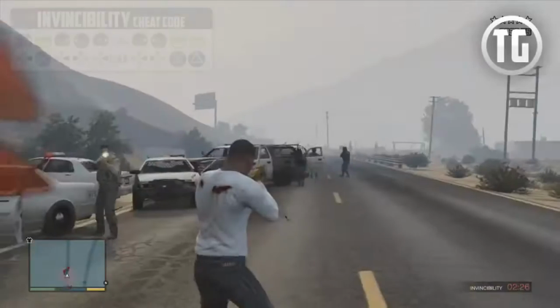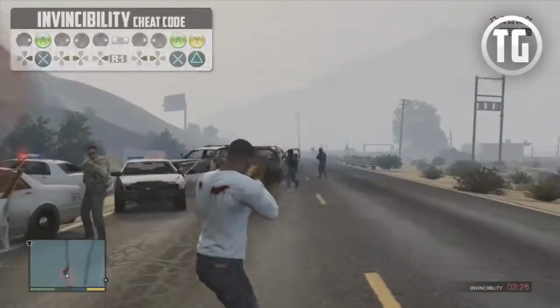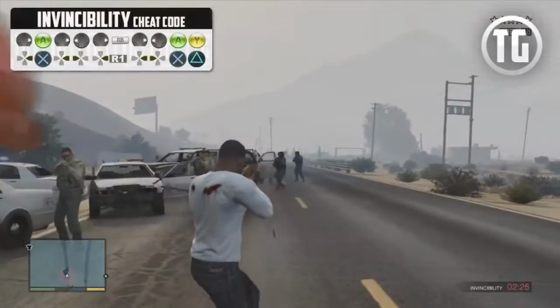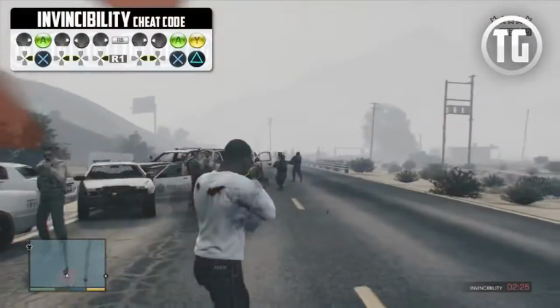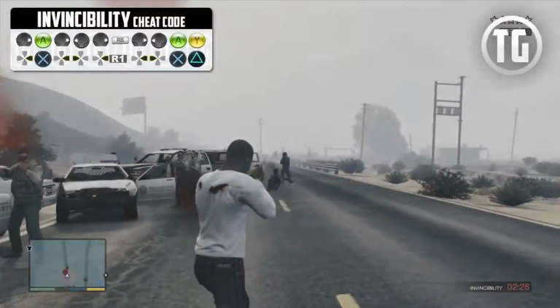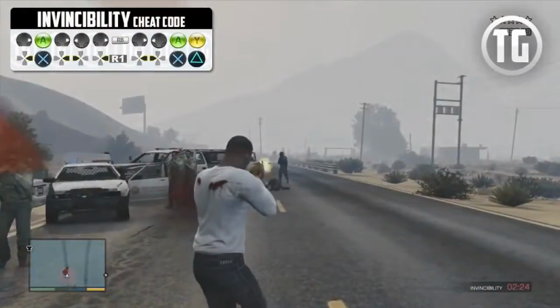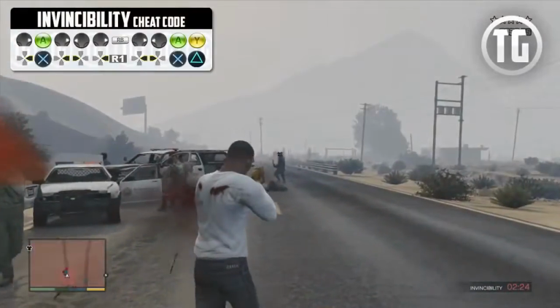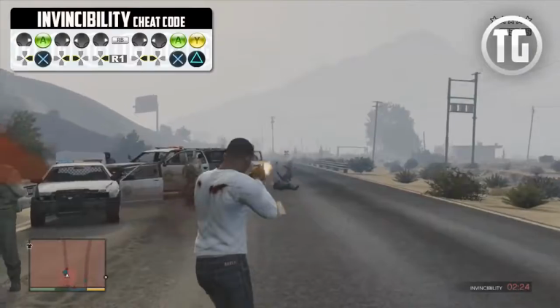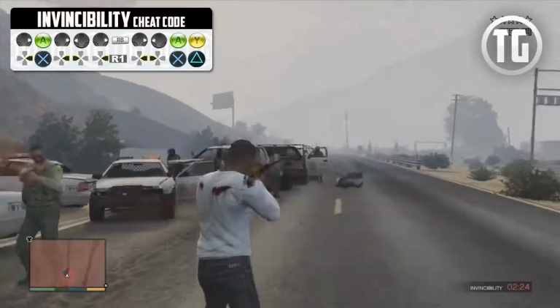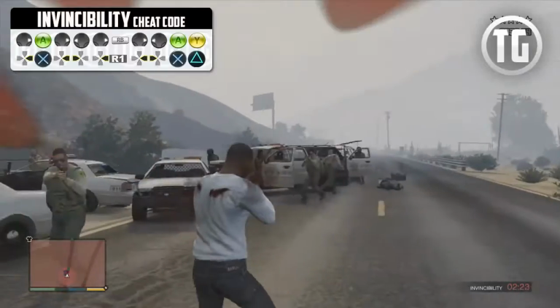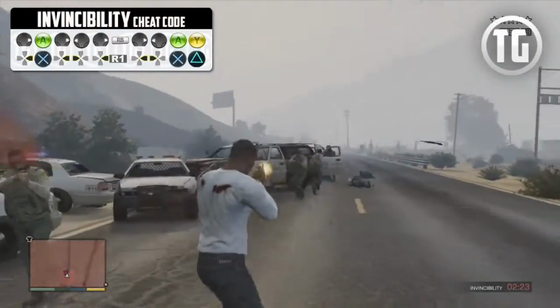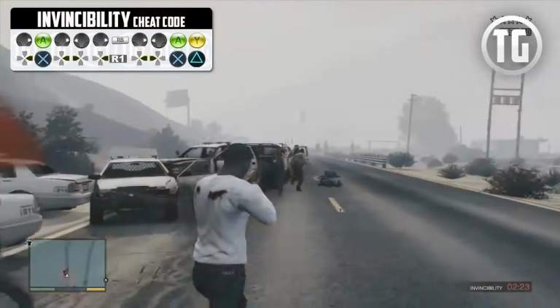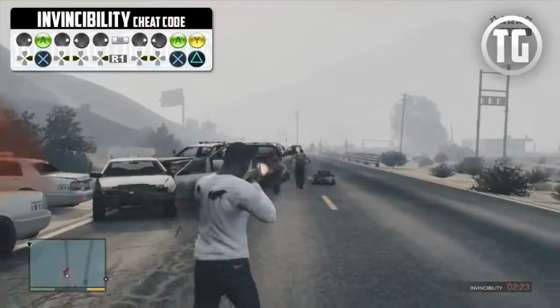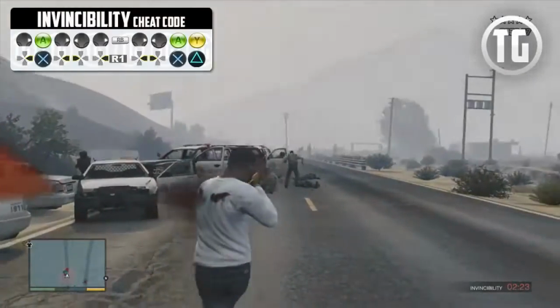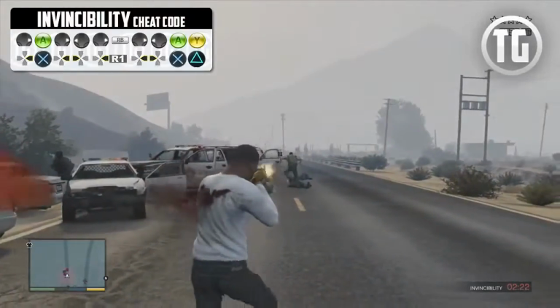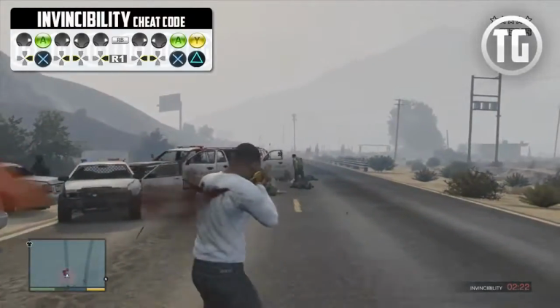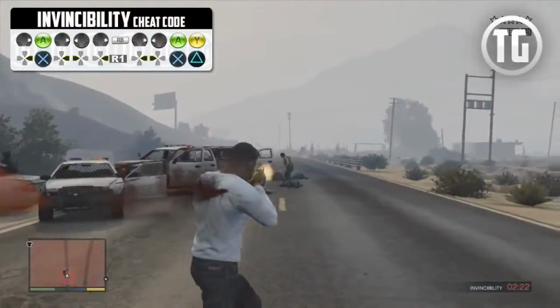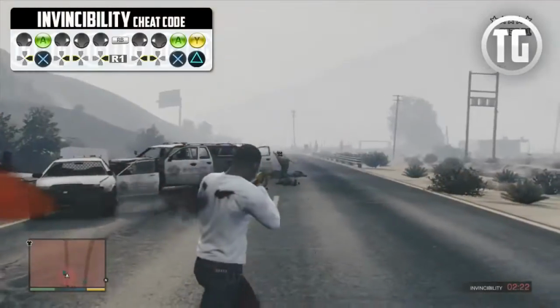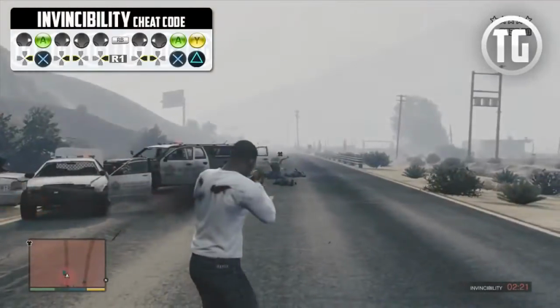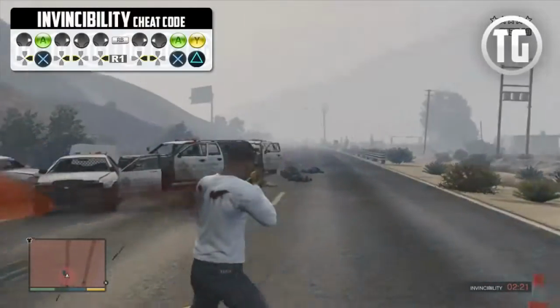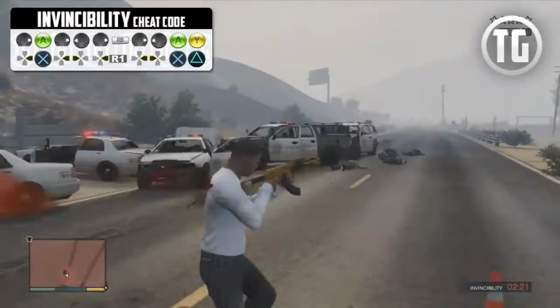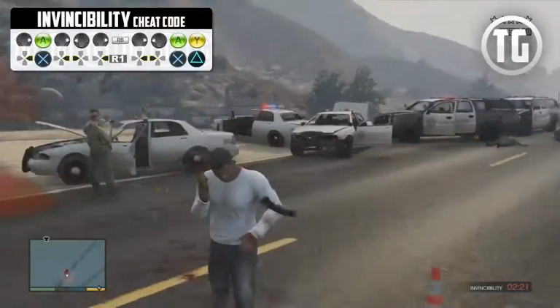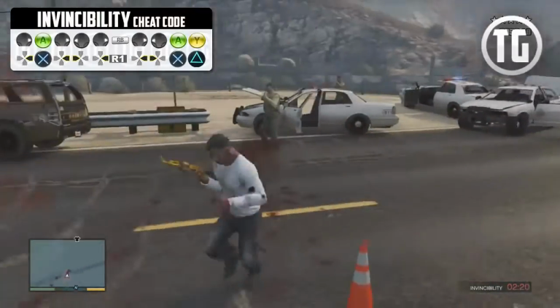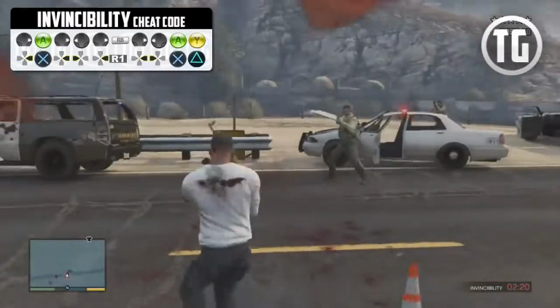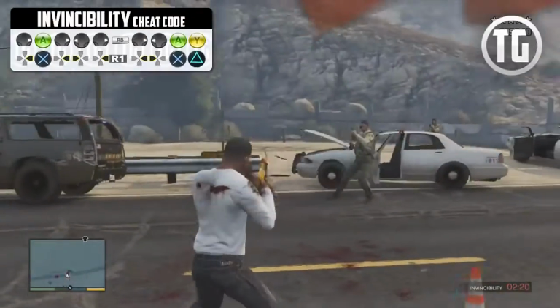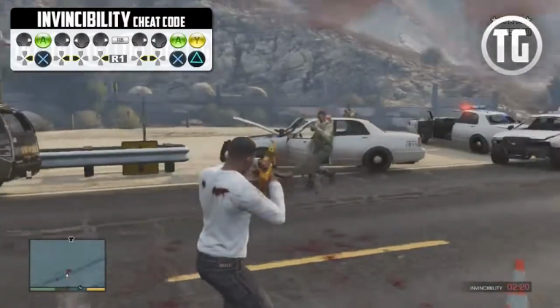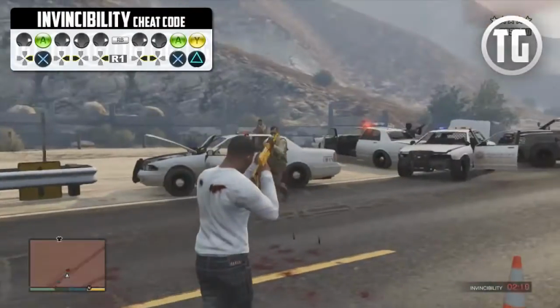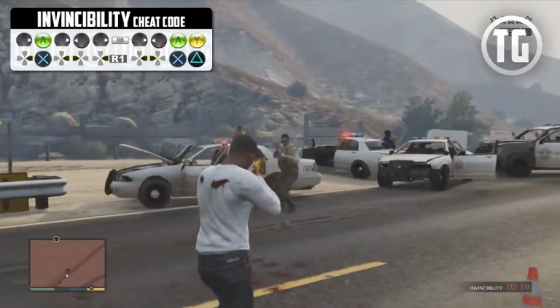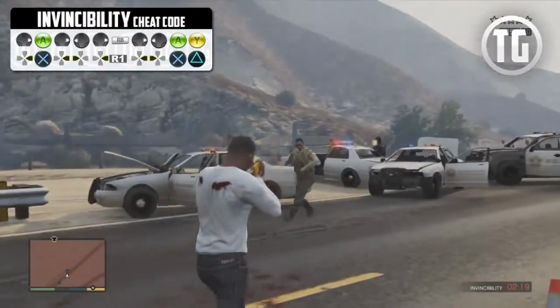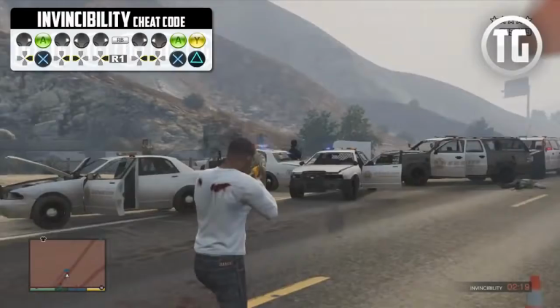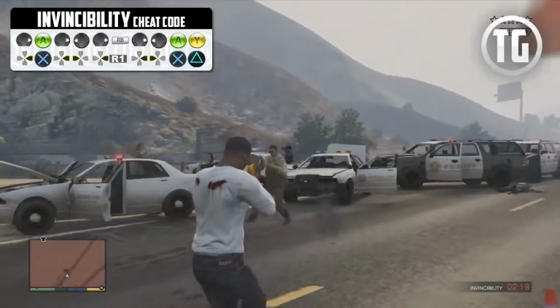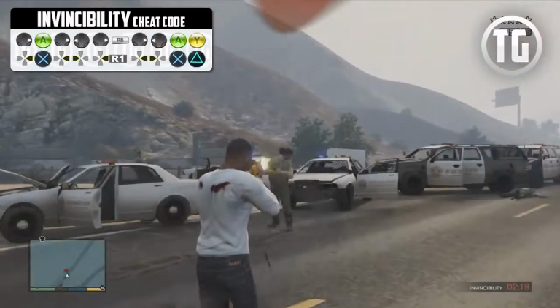In the top left corner you will see the button combinations you have to enter on either Xbox 360 or PS3 to activate the invincibility cheat.